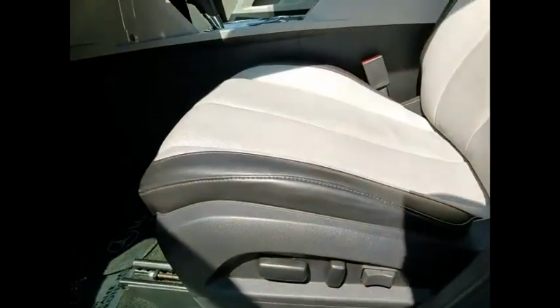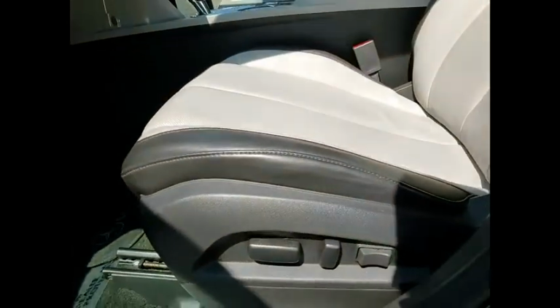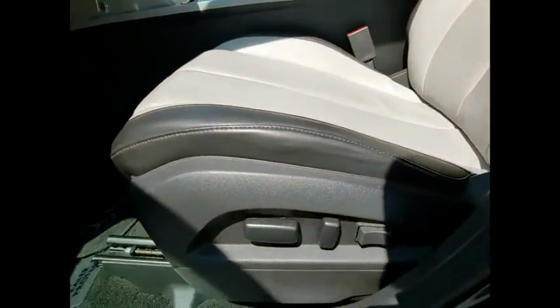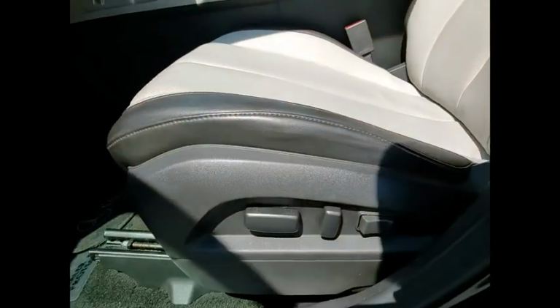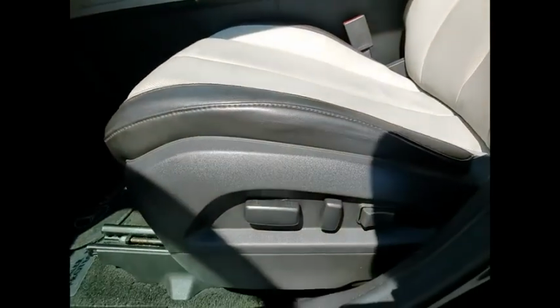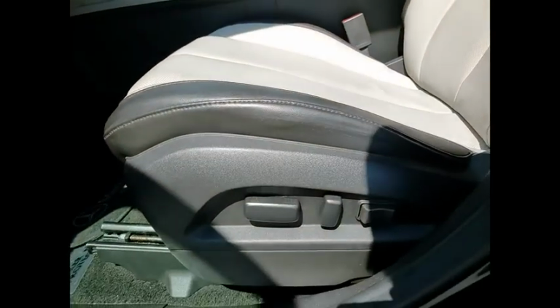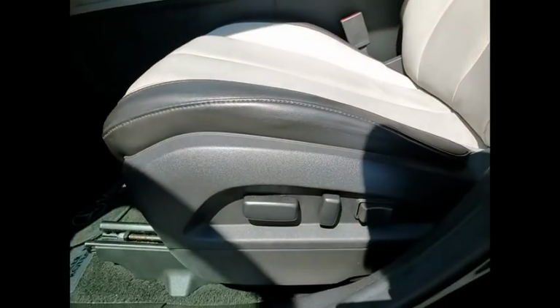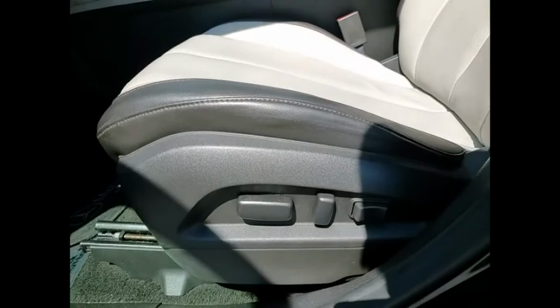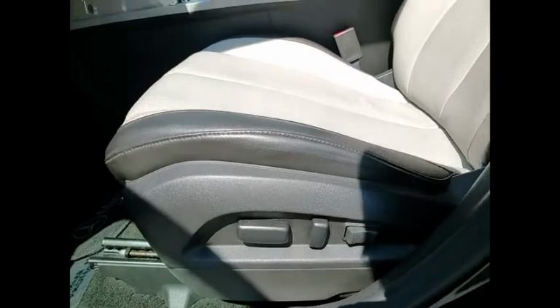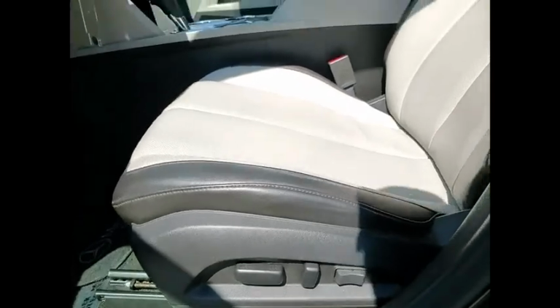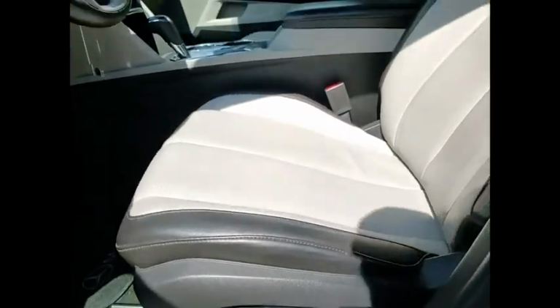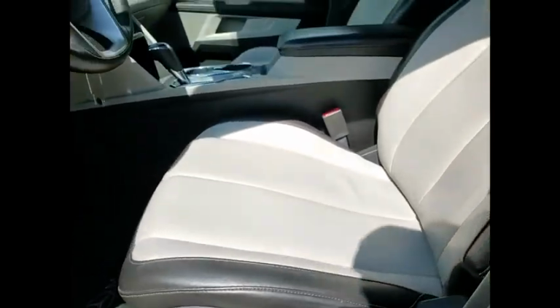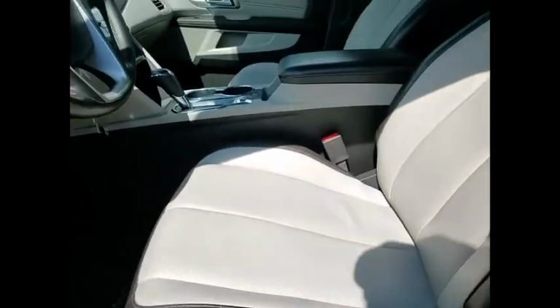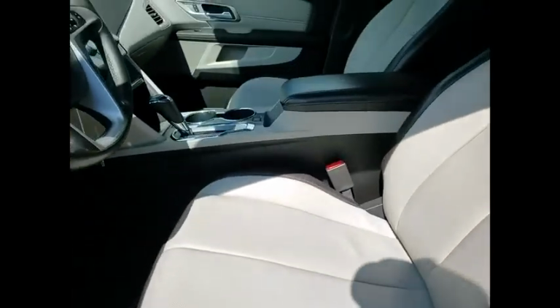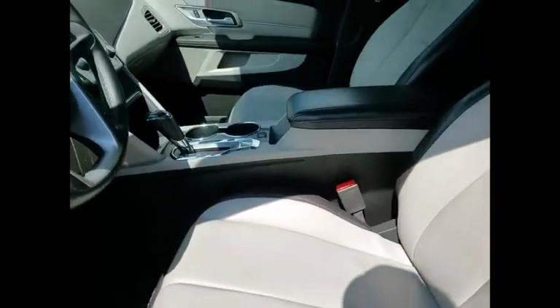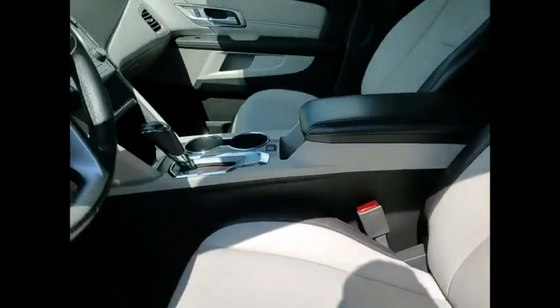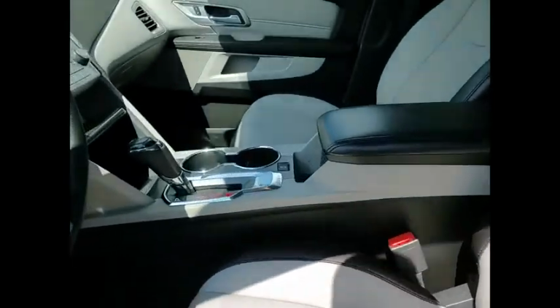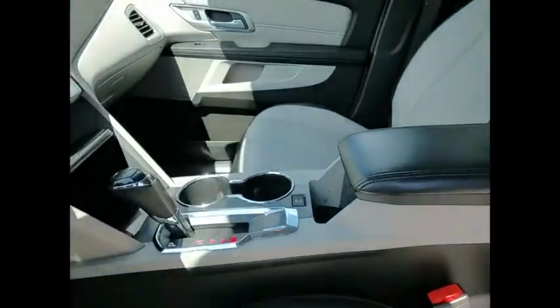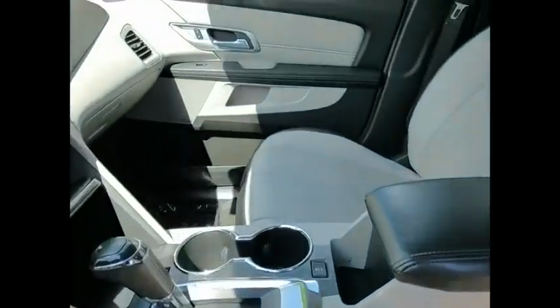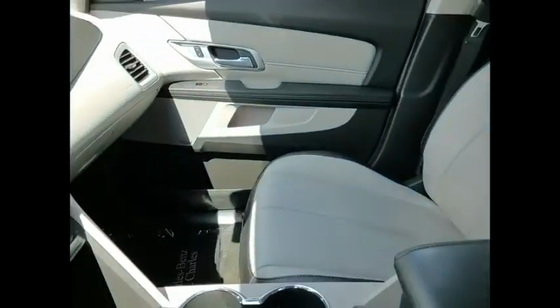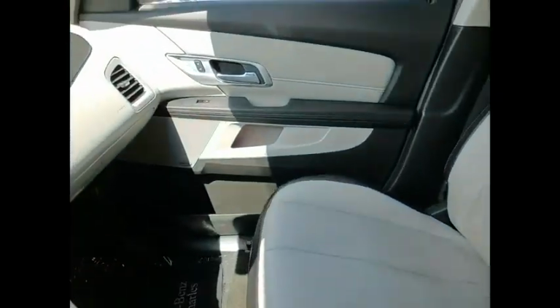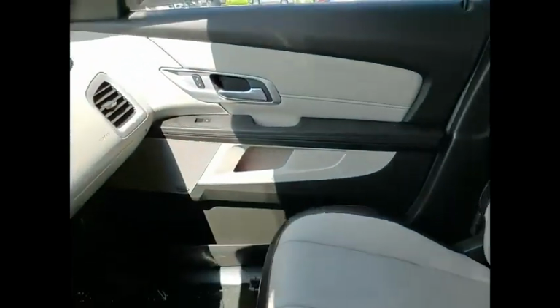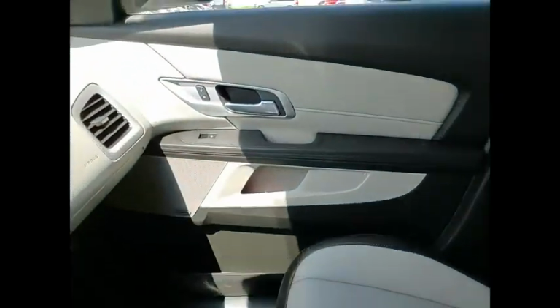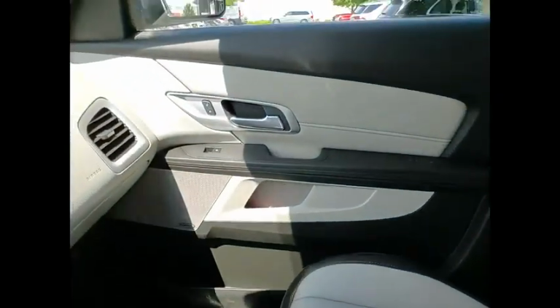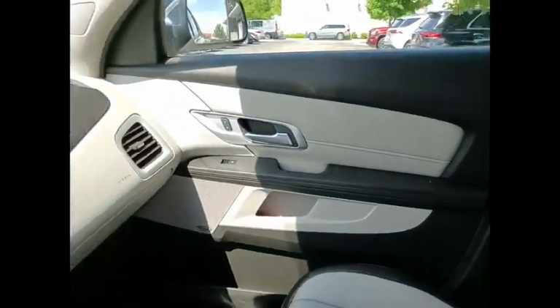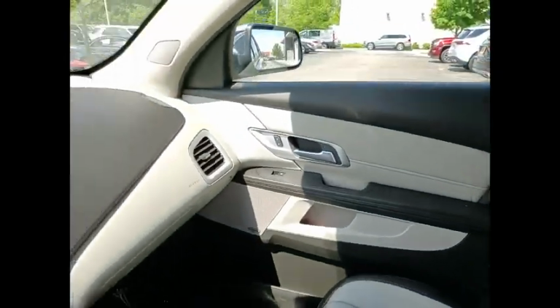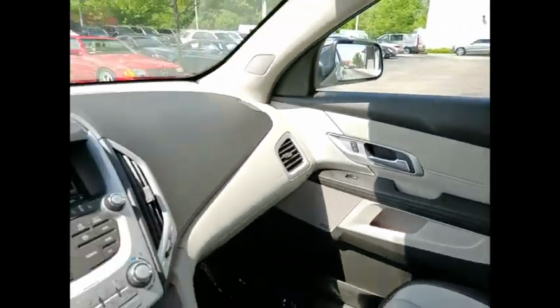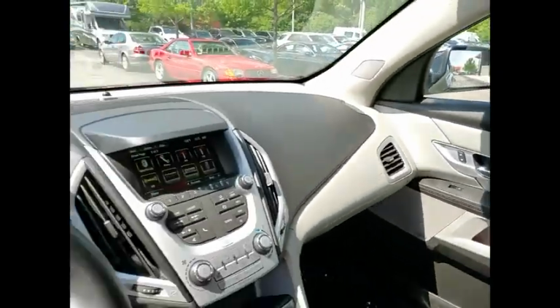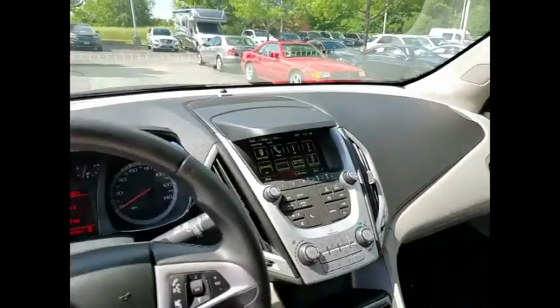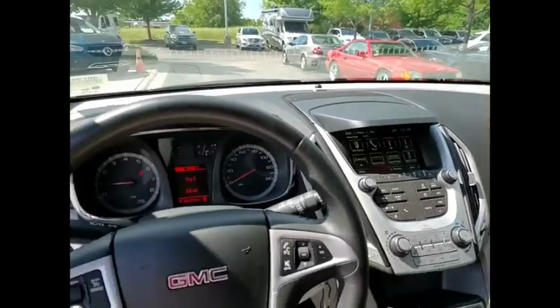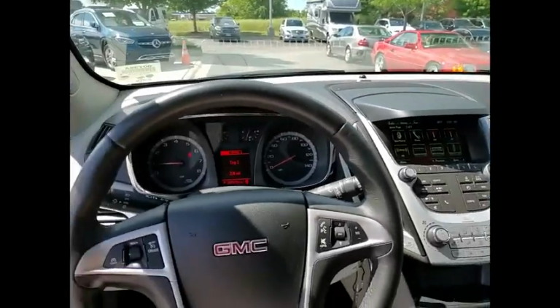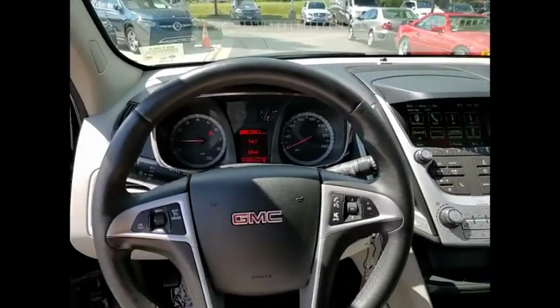Child safety locks. Drive away with a great deal on this vehicle. Call or stop in today.